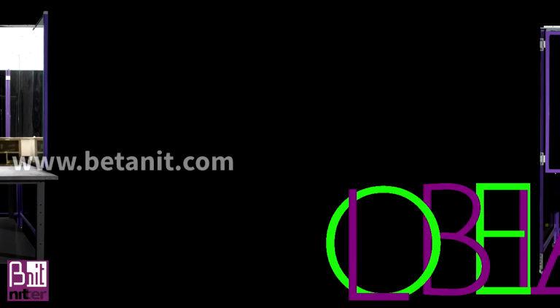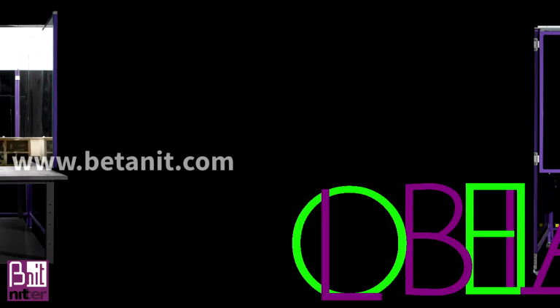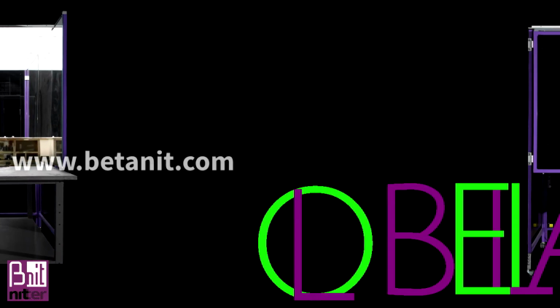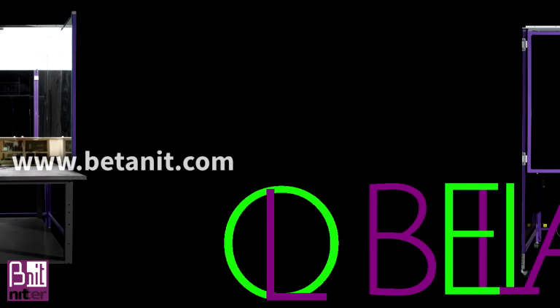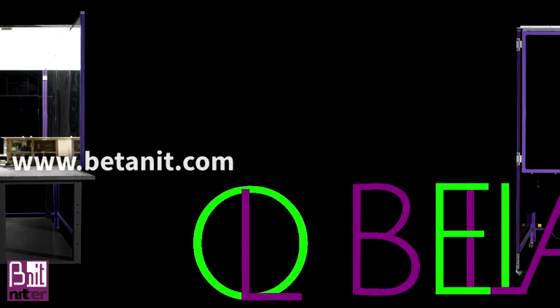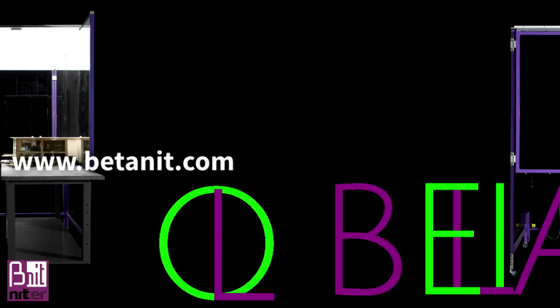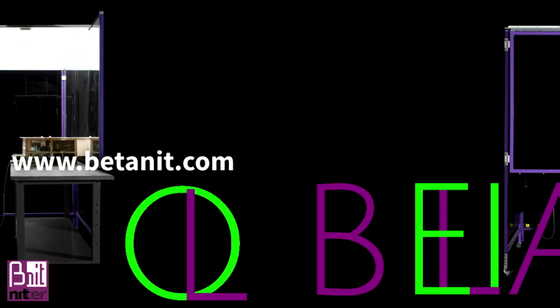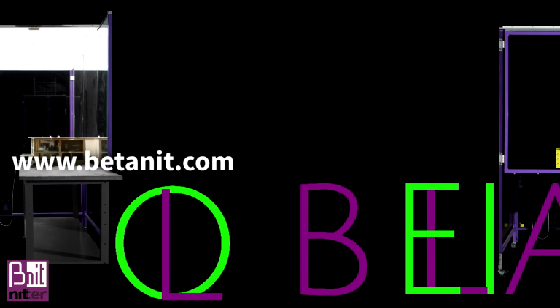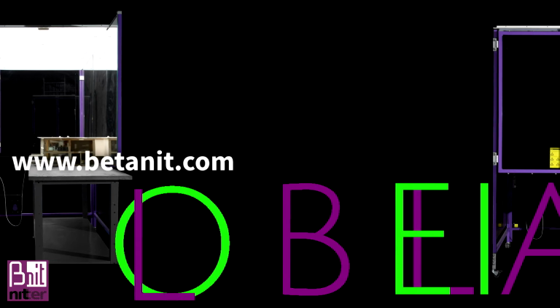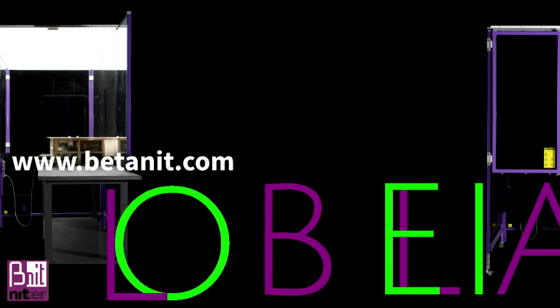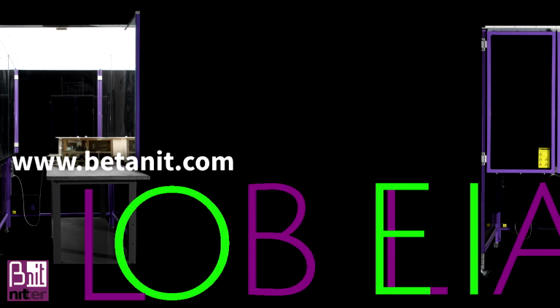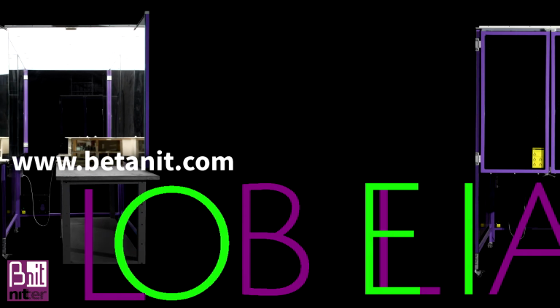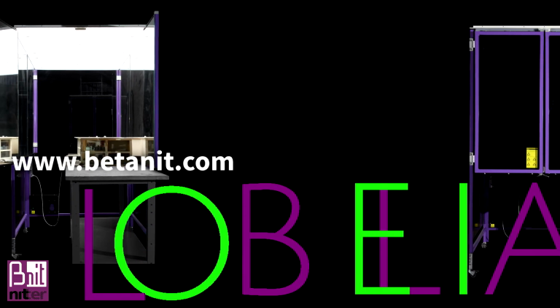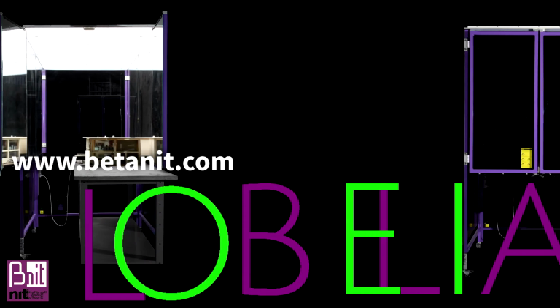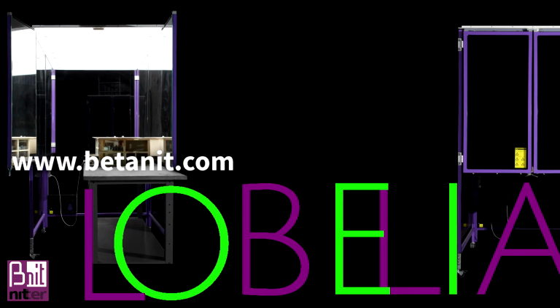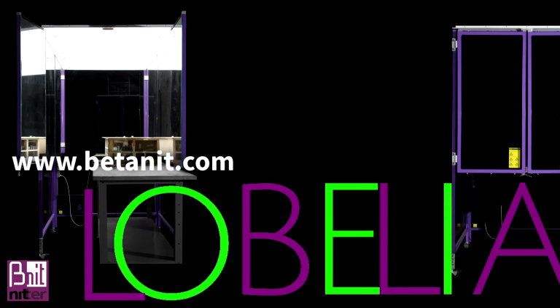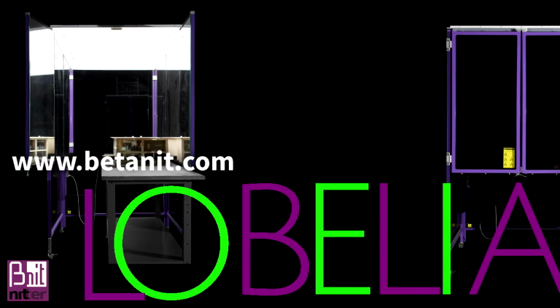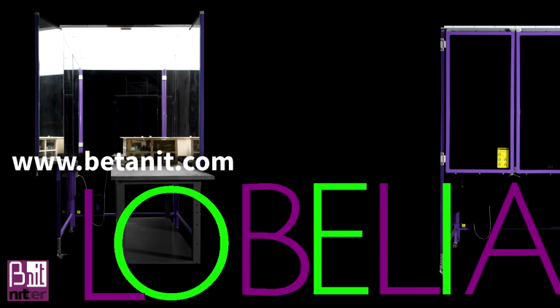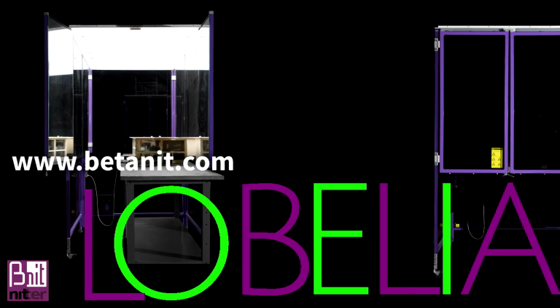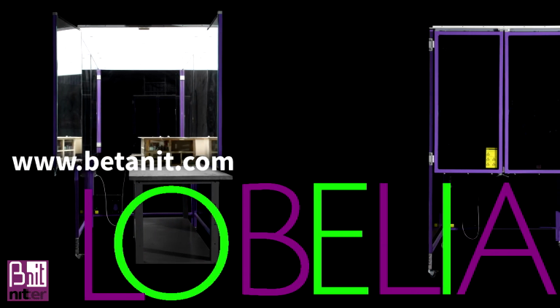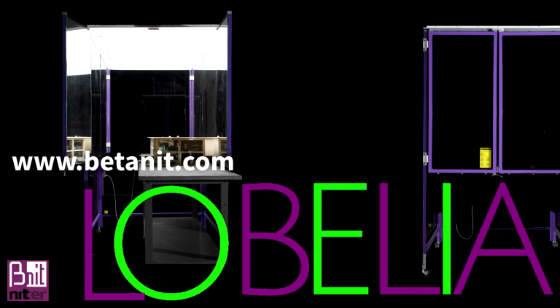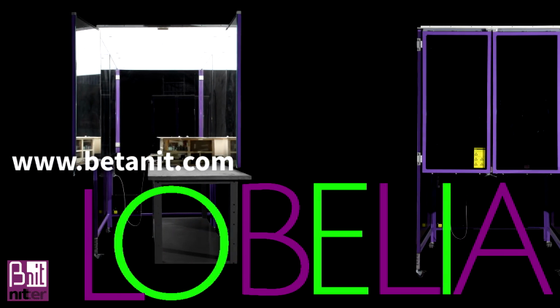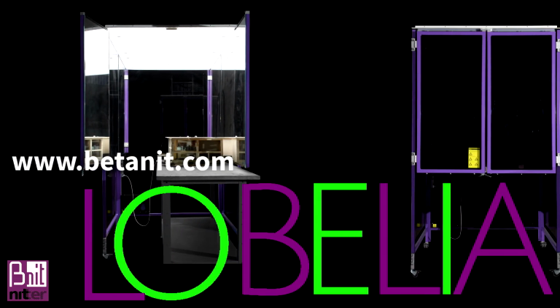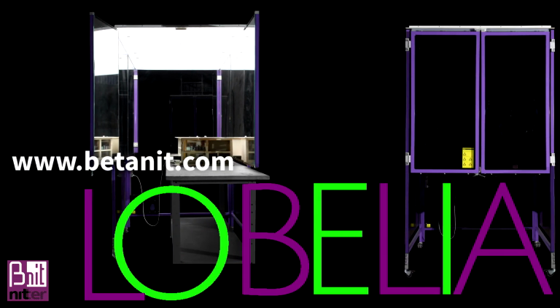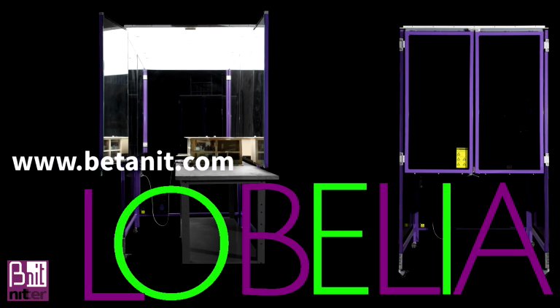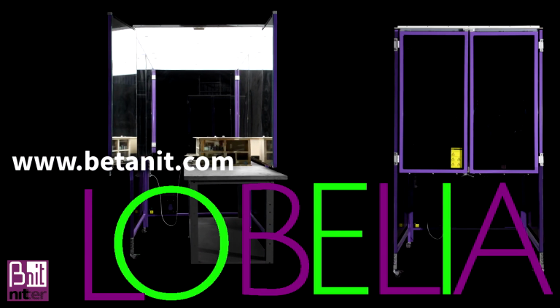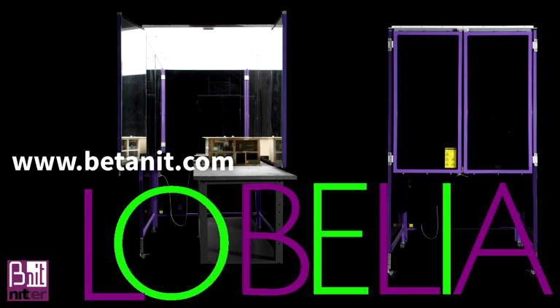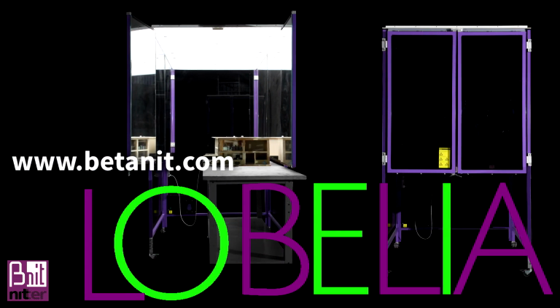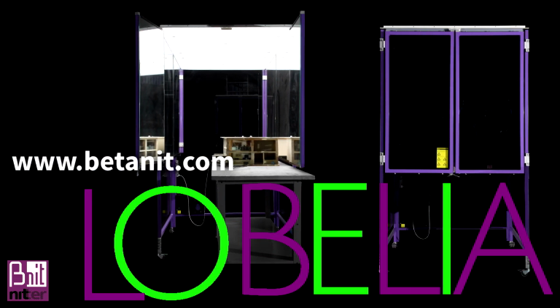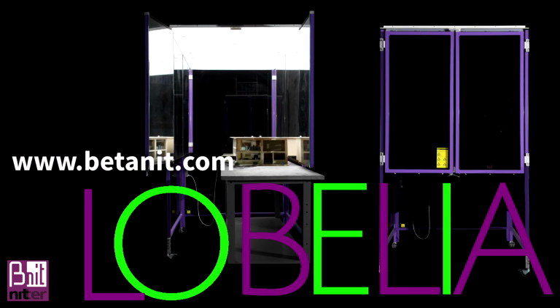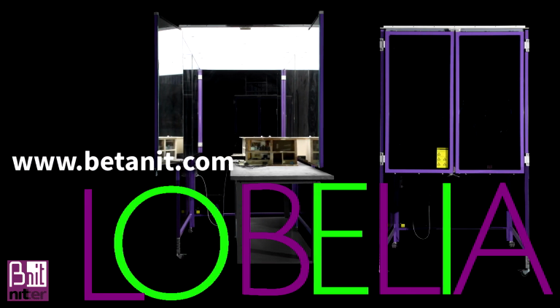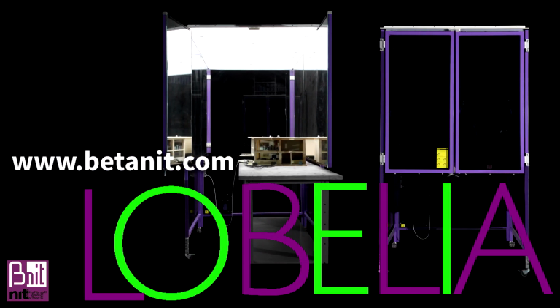Lobelia by Botanet.com is your perfect daylighting assistant.